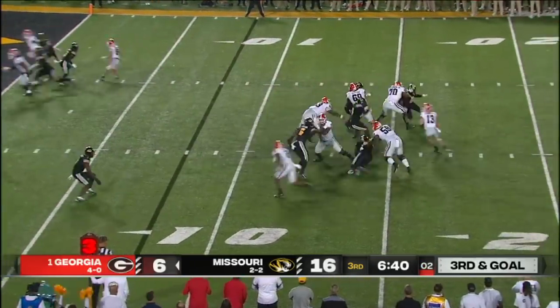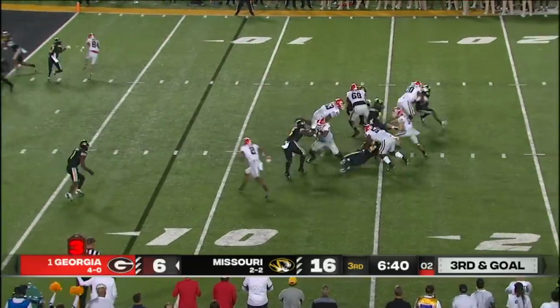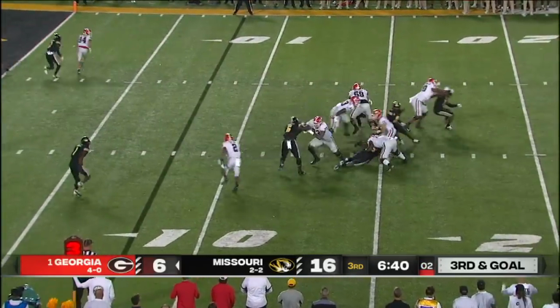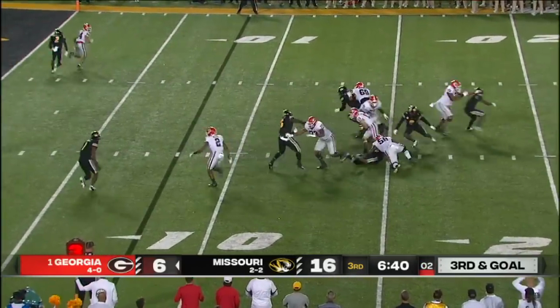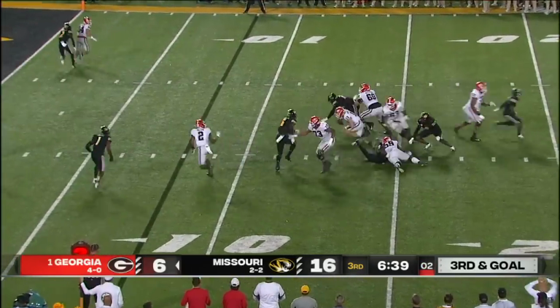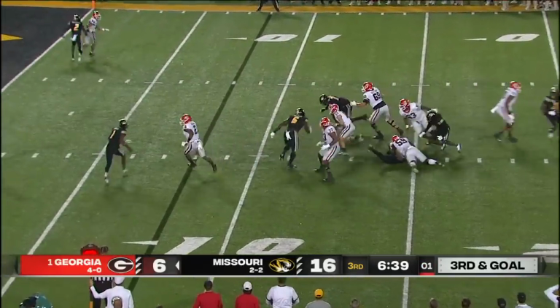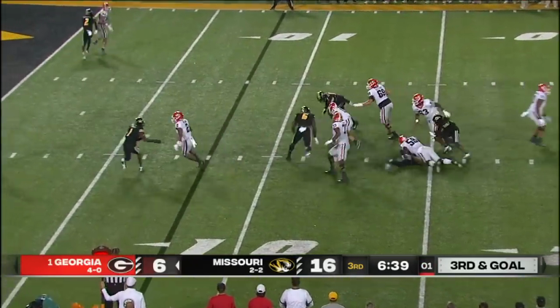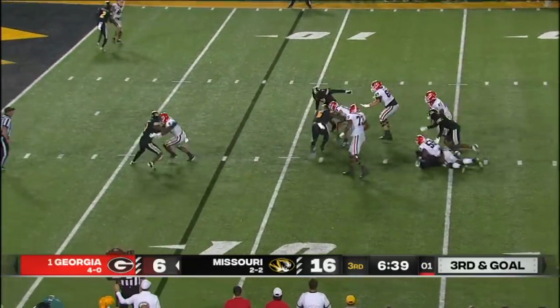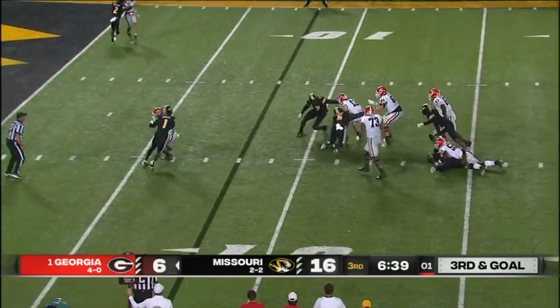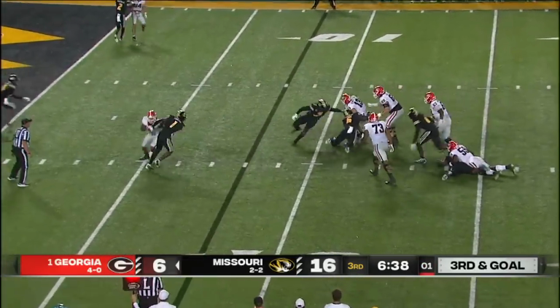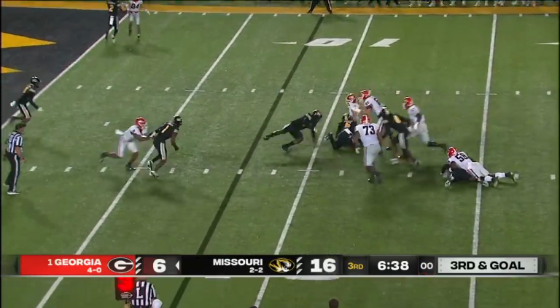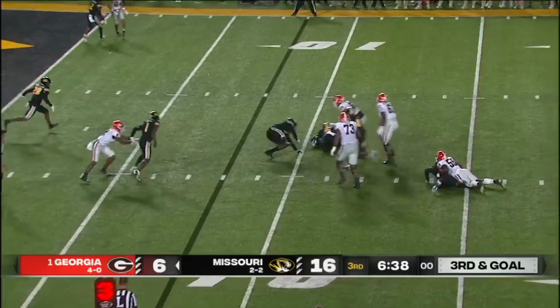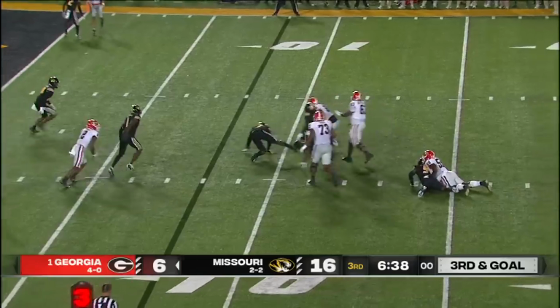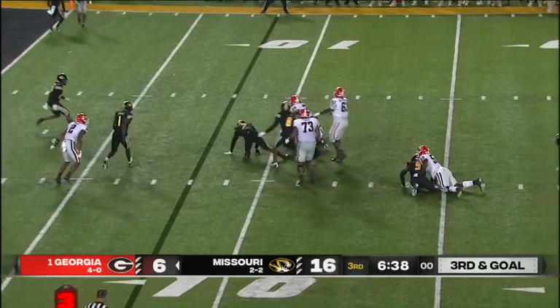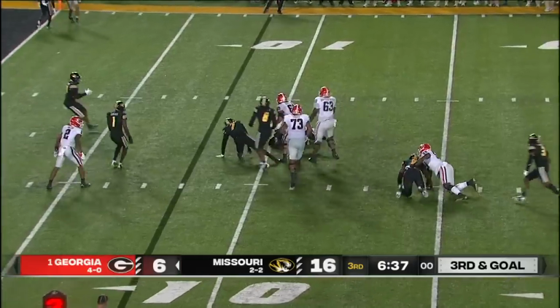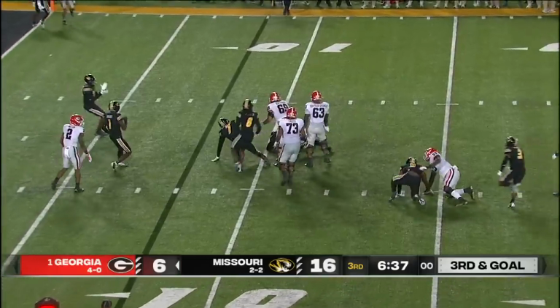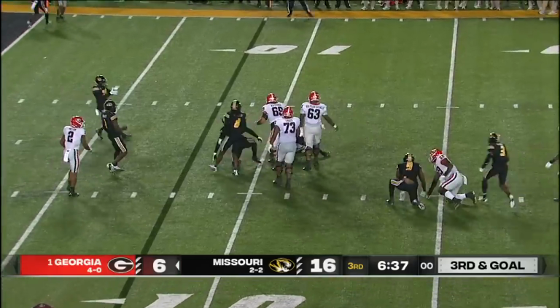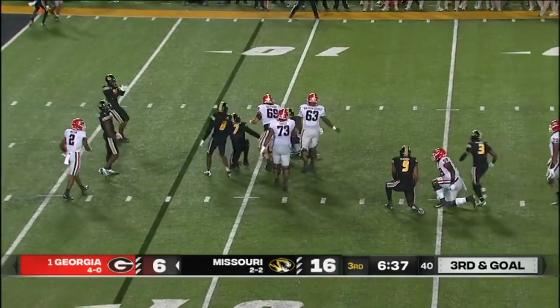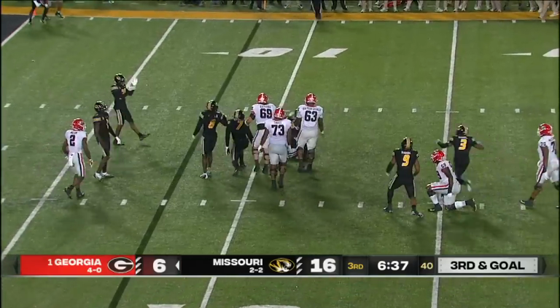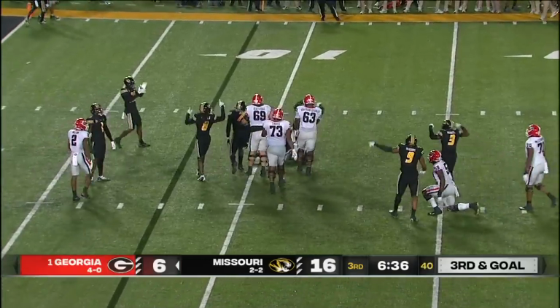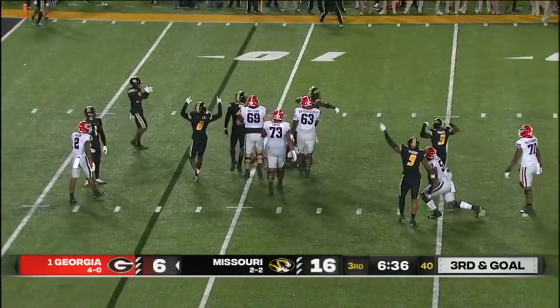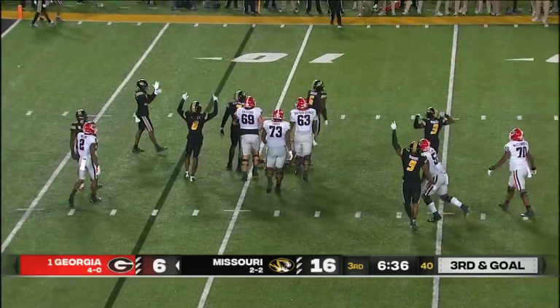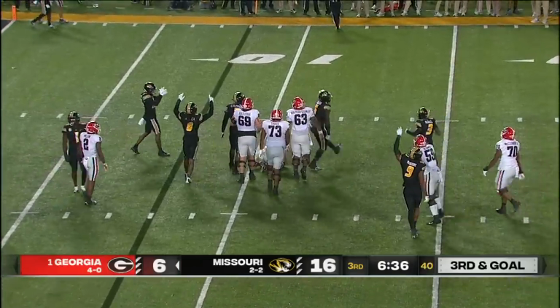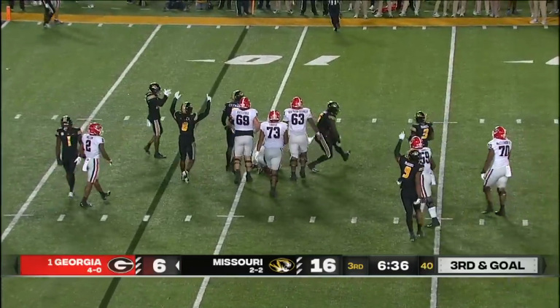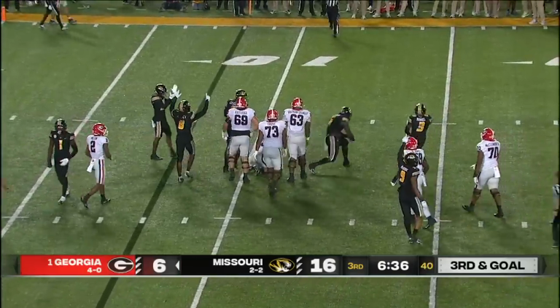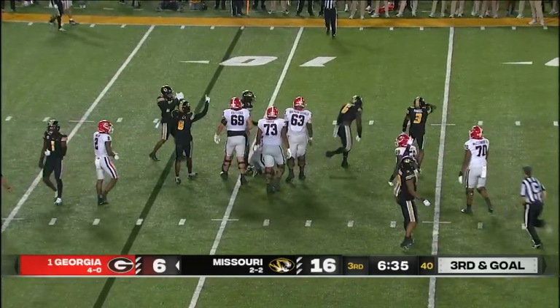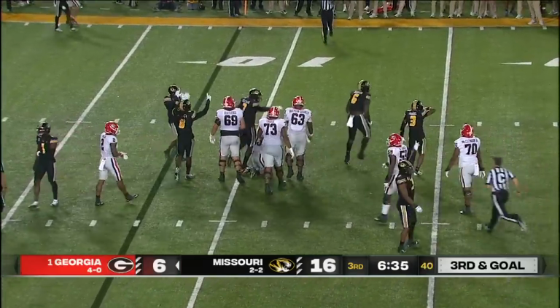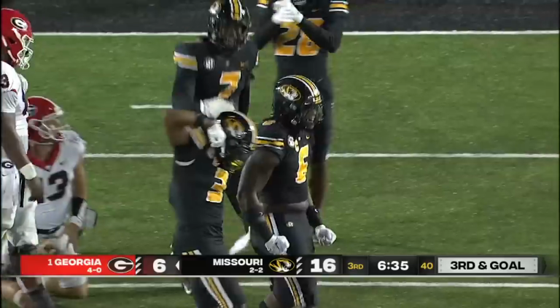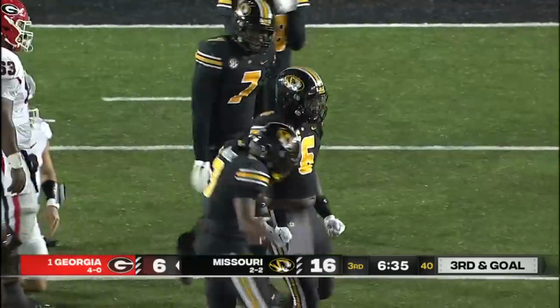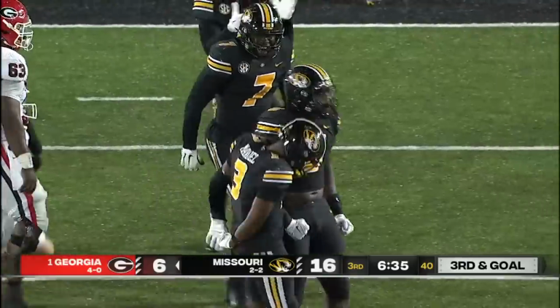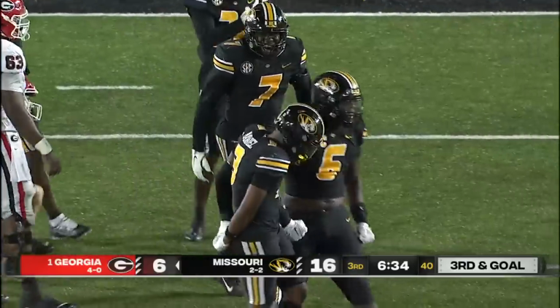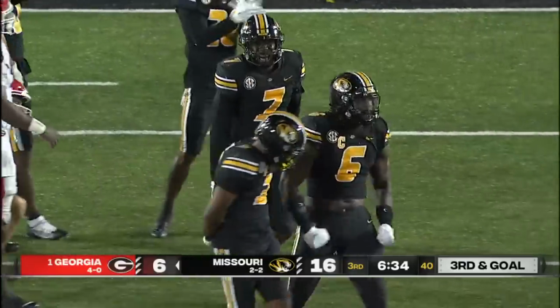Bennett pressured, can't escape, and it goes down. A sack for Darius Robinson.